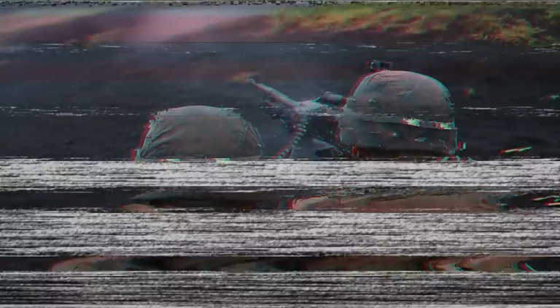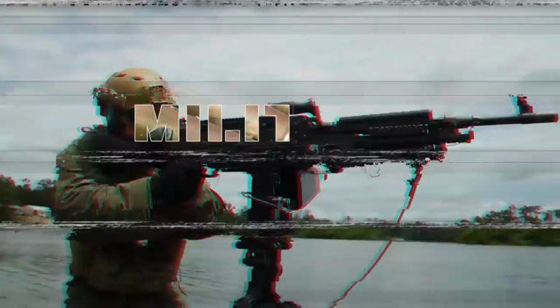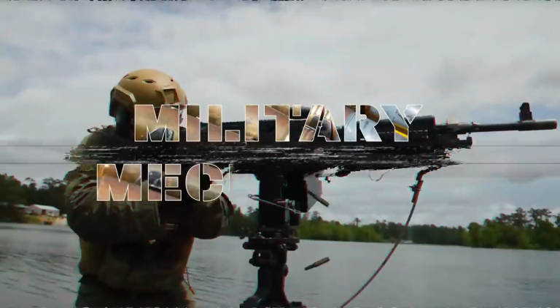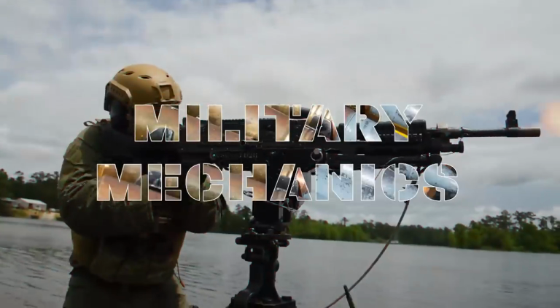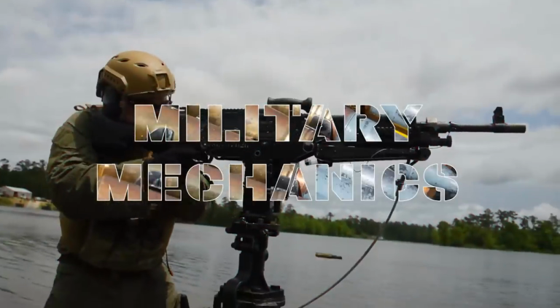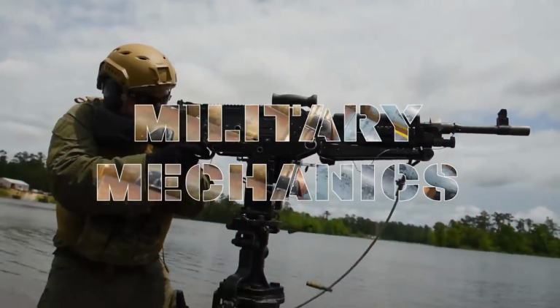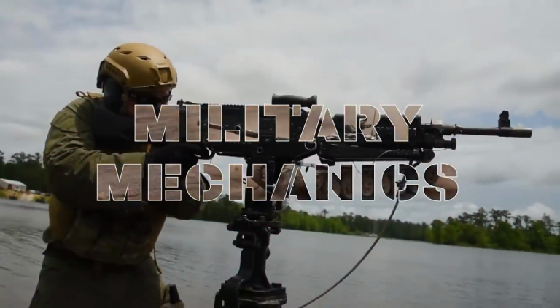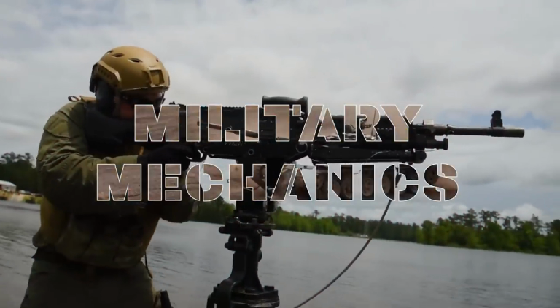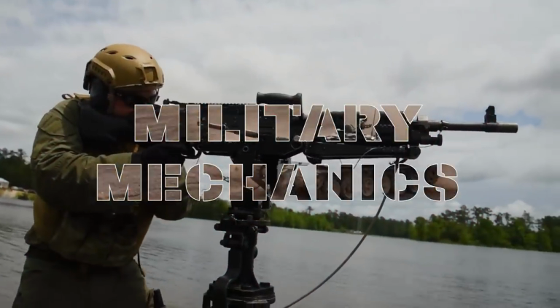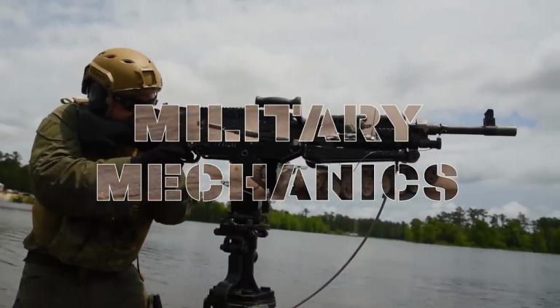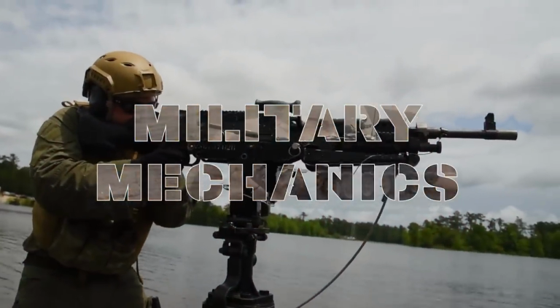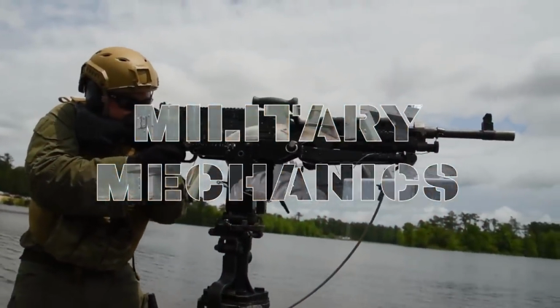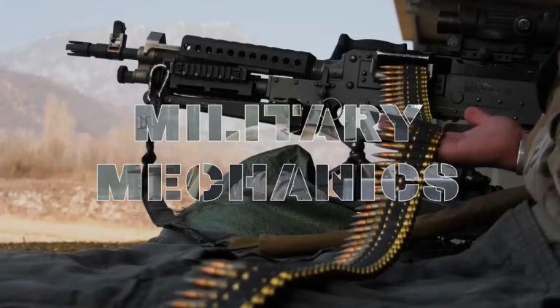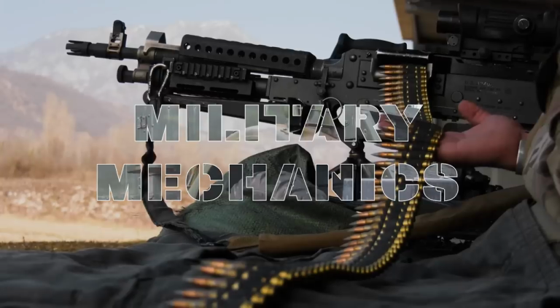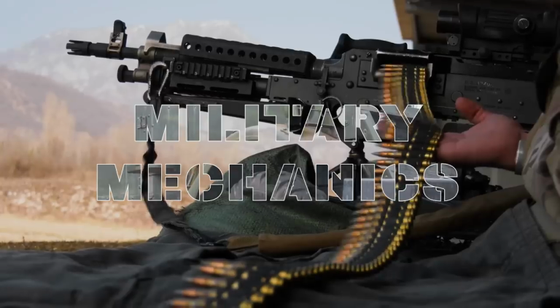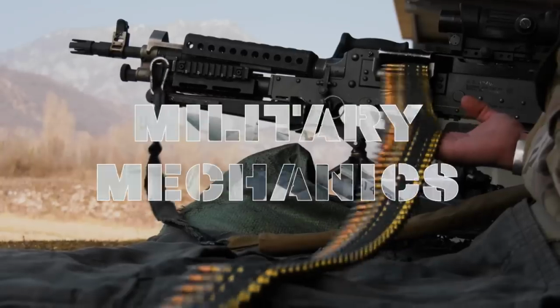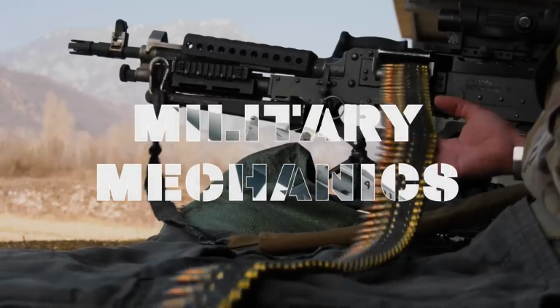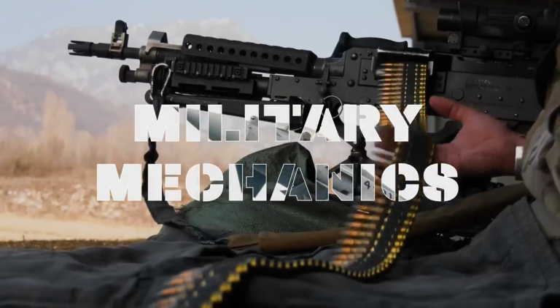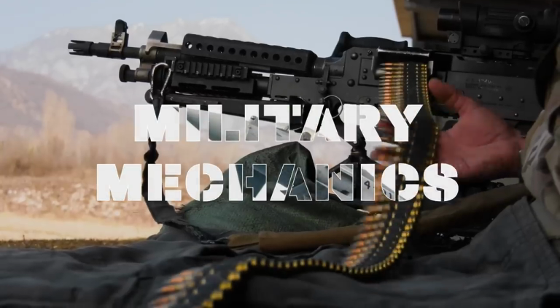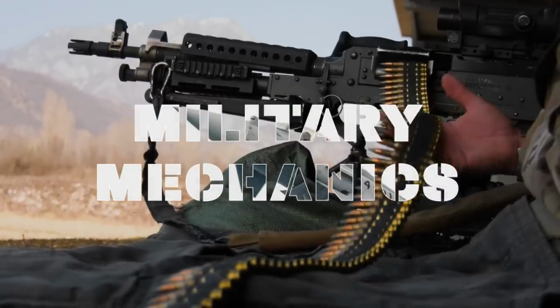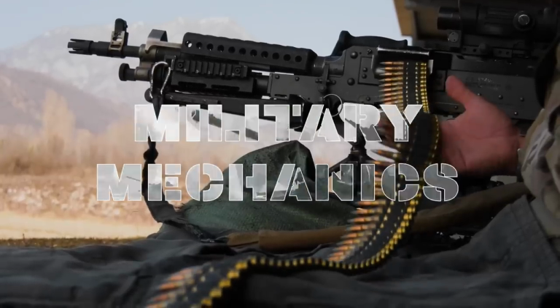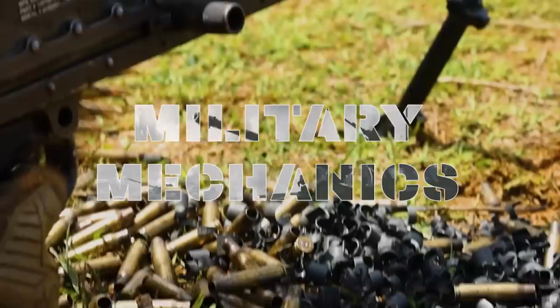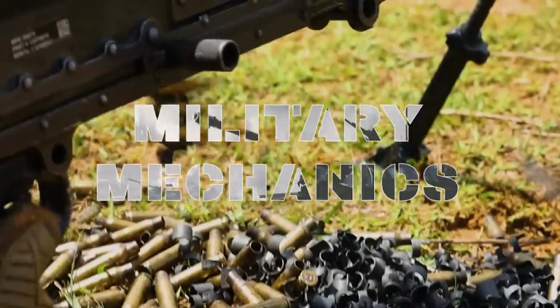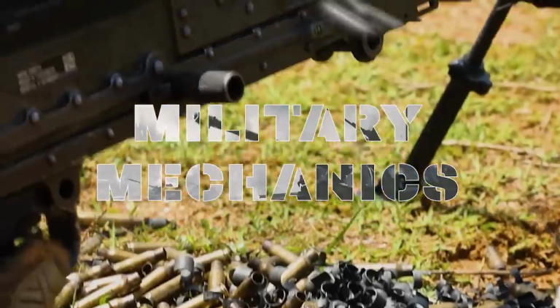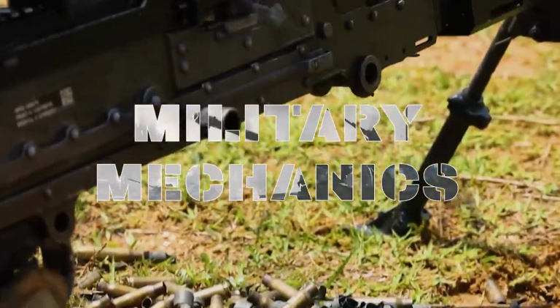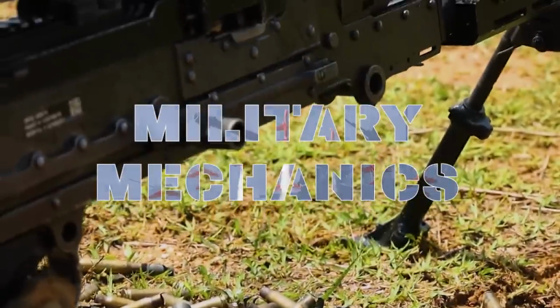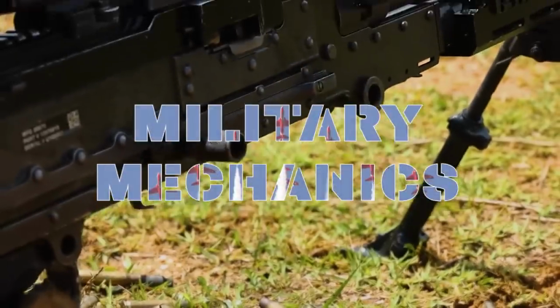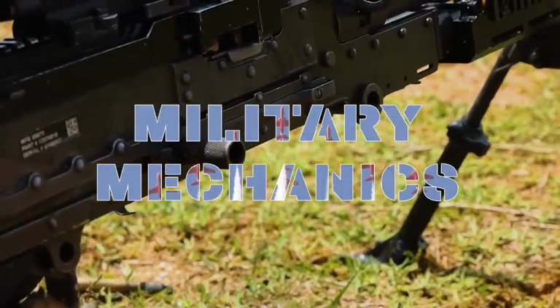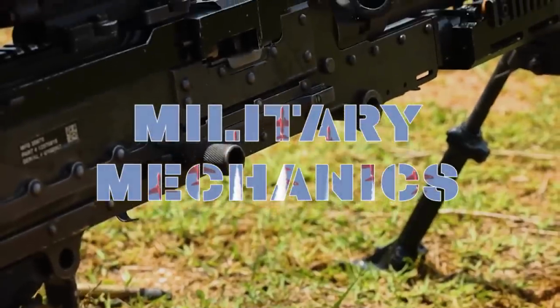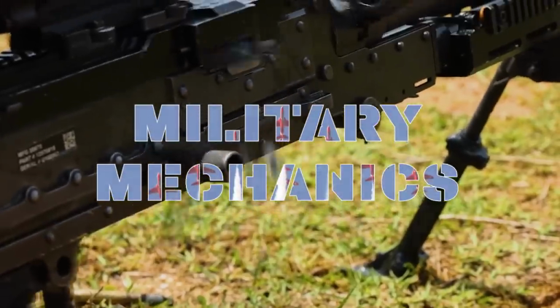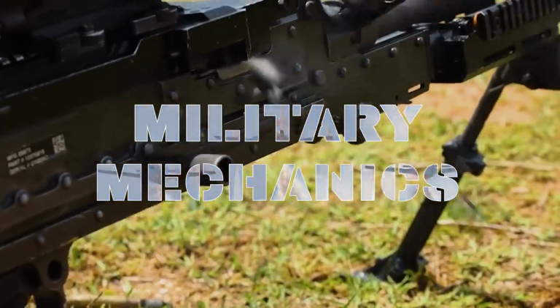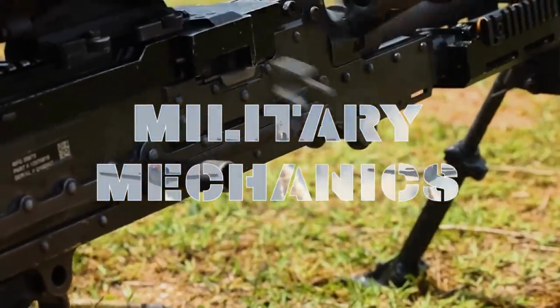This is Military Mechanics and today we will look at the M240 machine gun.